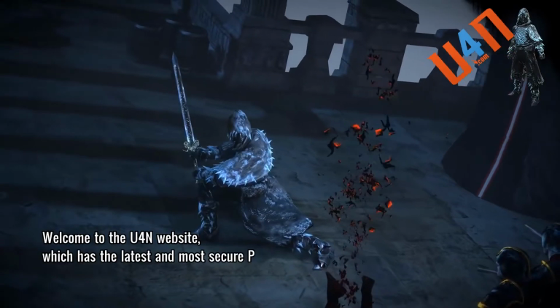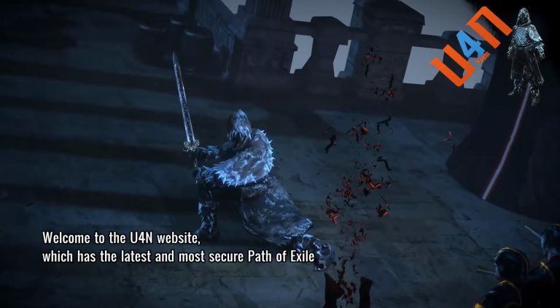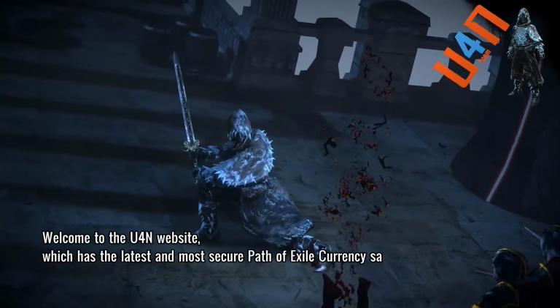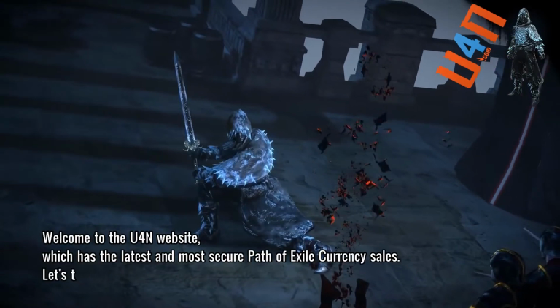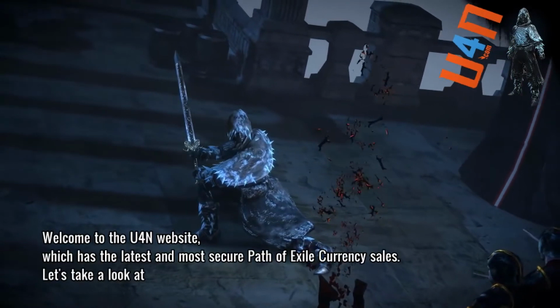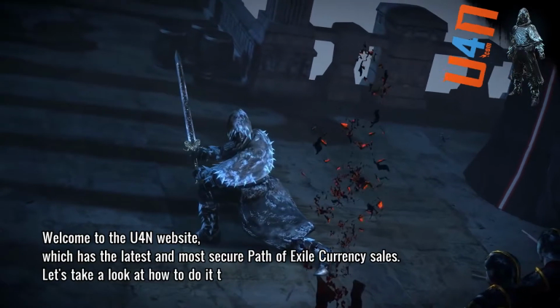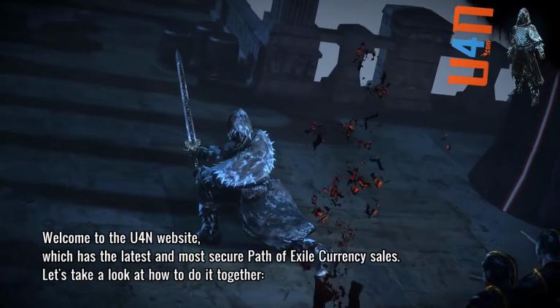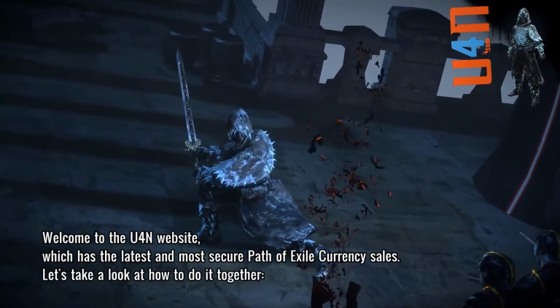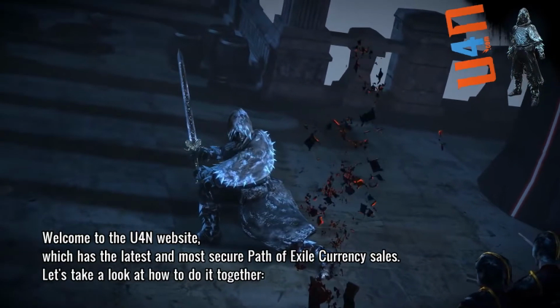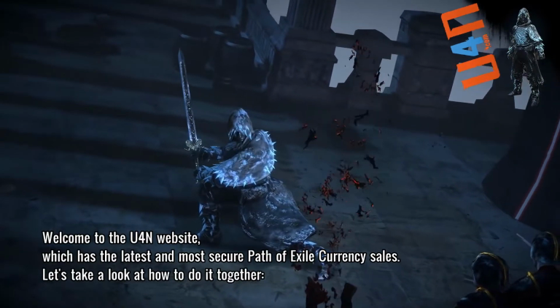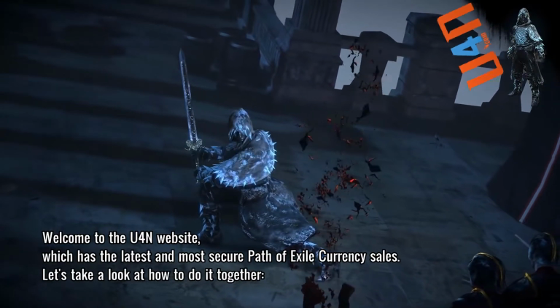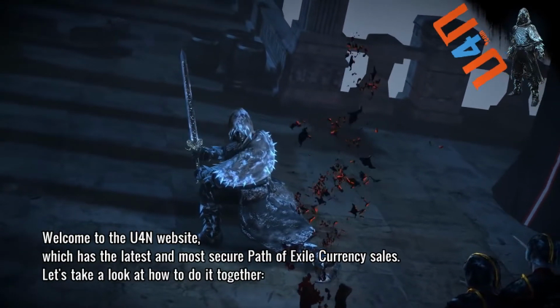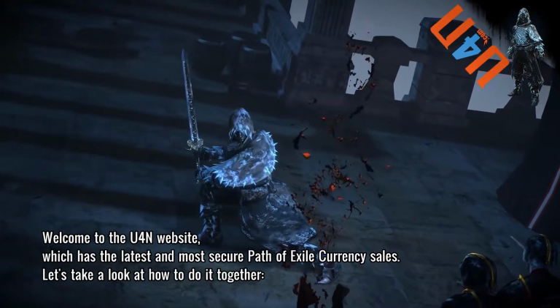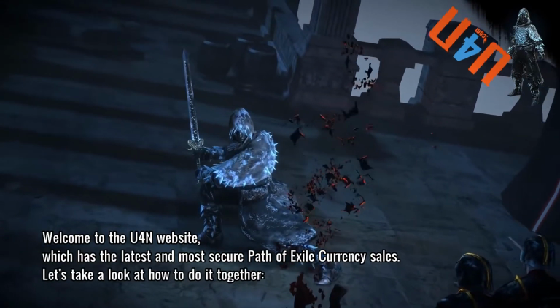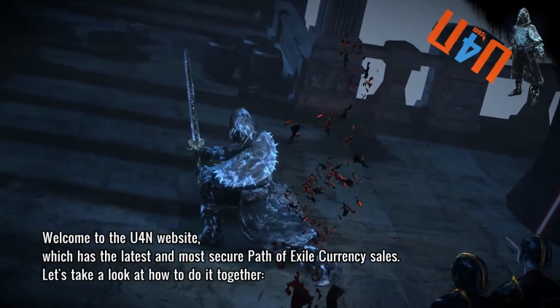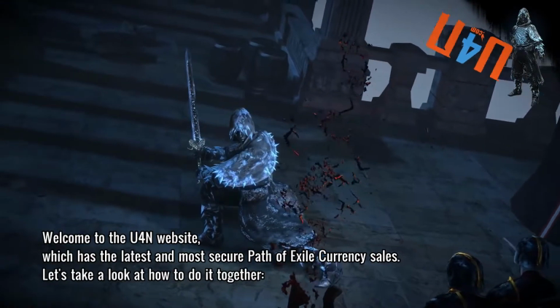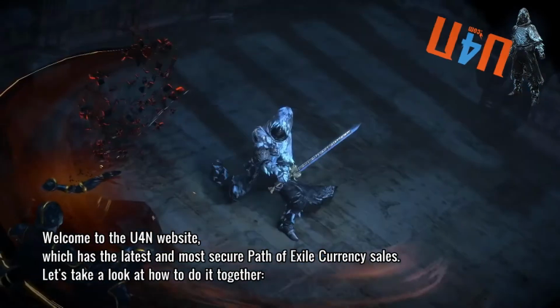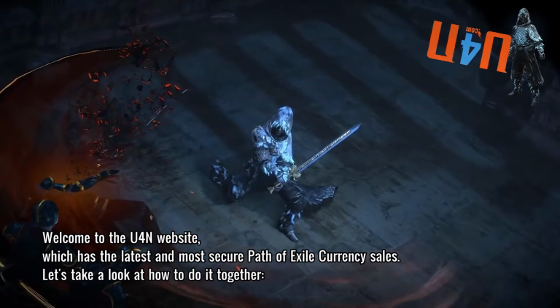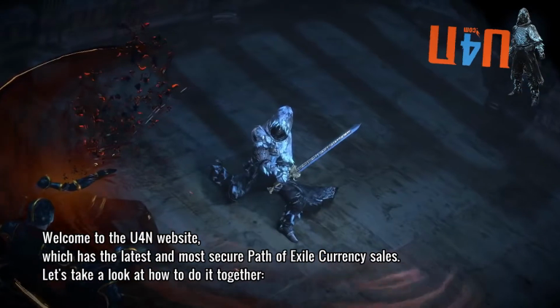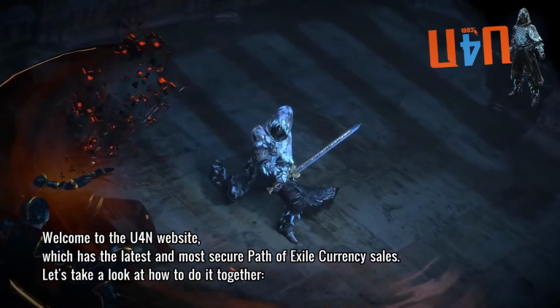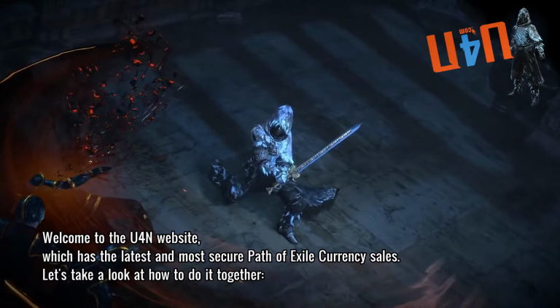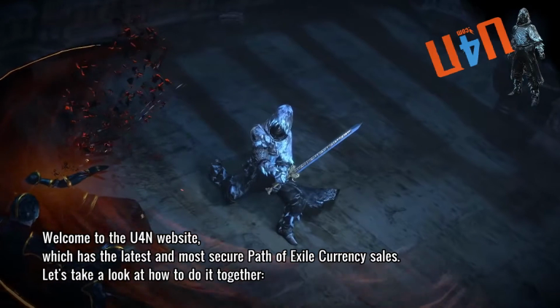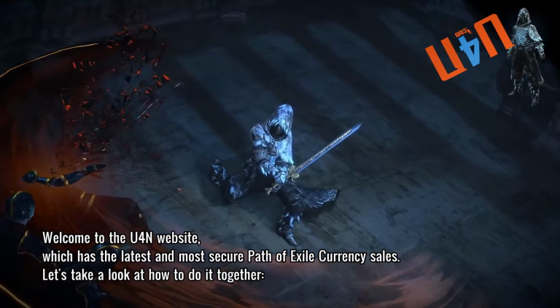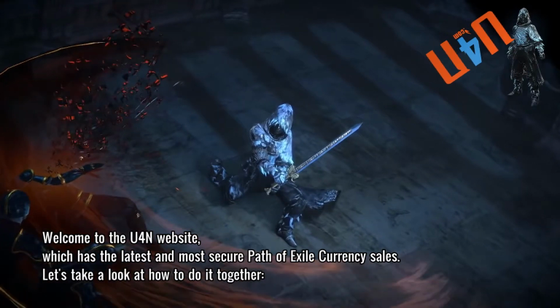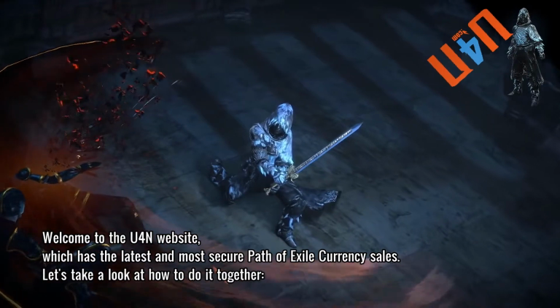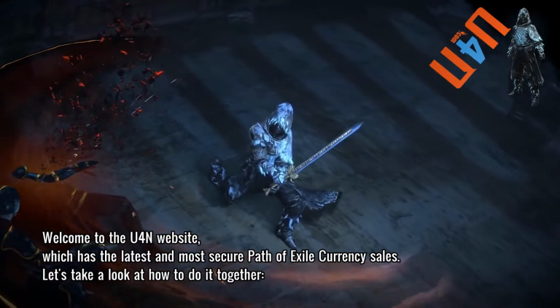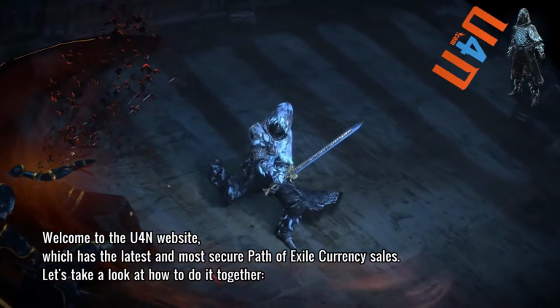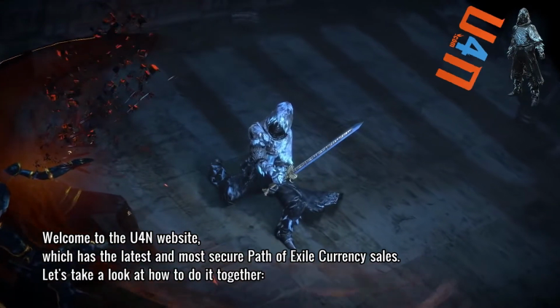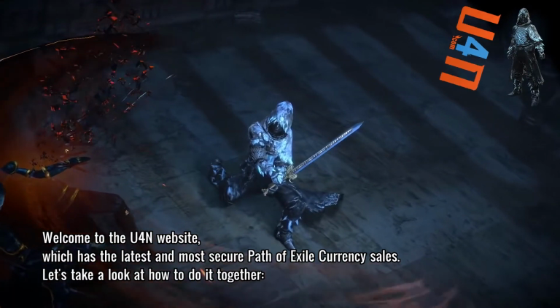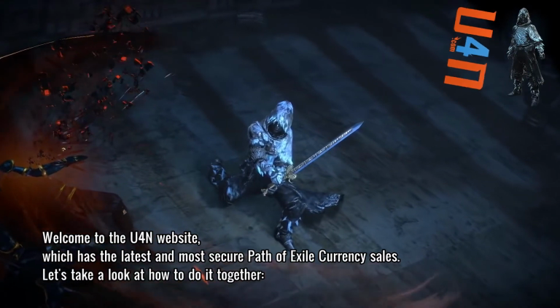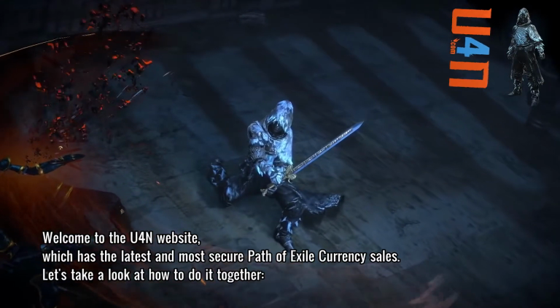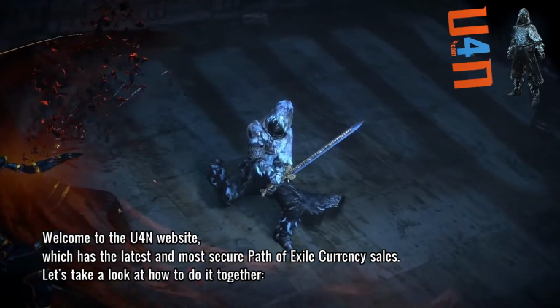Welcome to the U4N website, which has the latest and most secure Path of Exile currency sales.